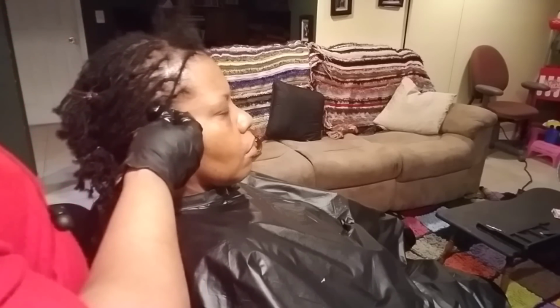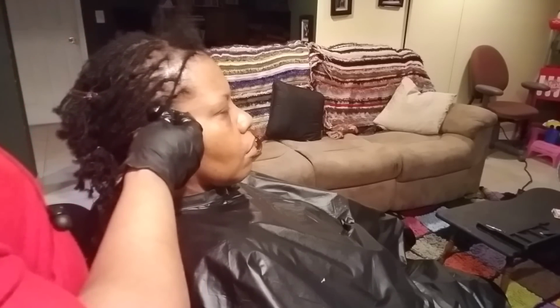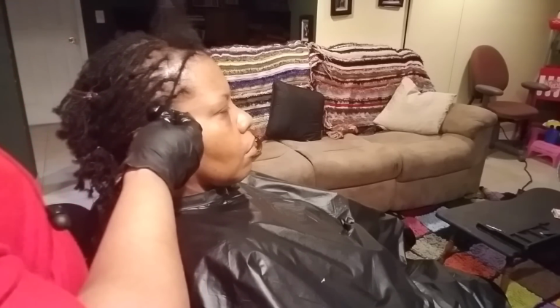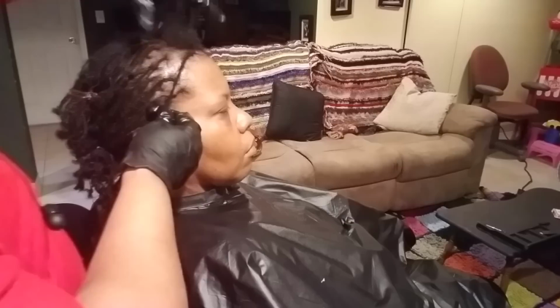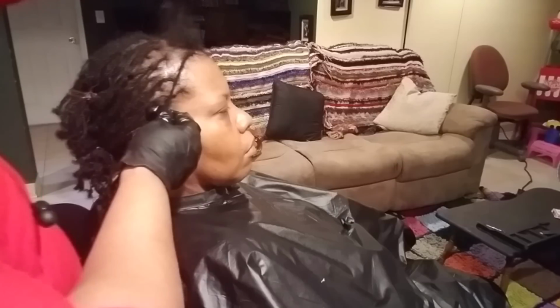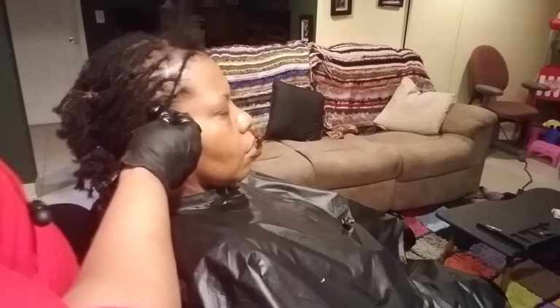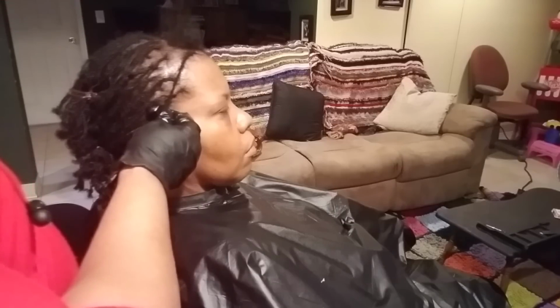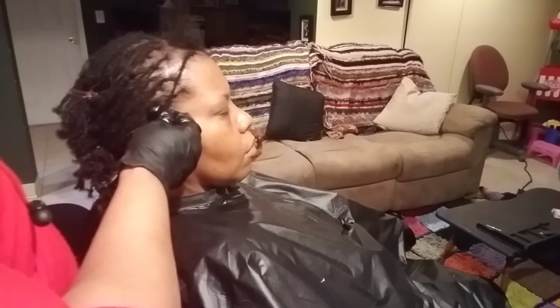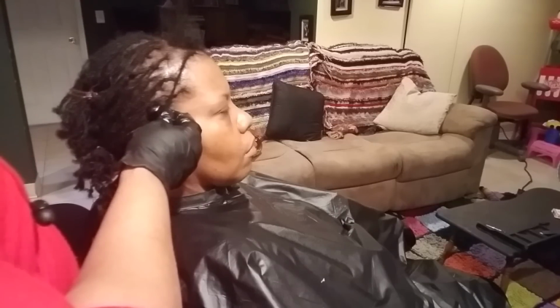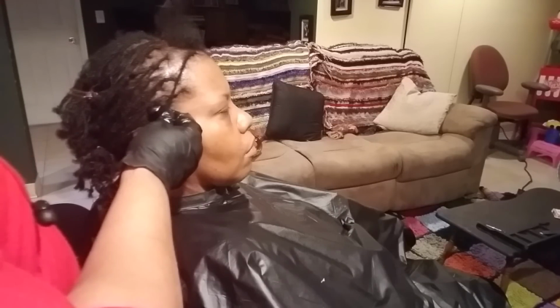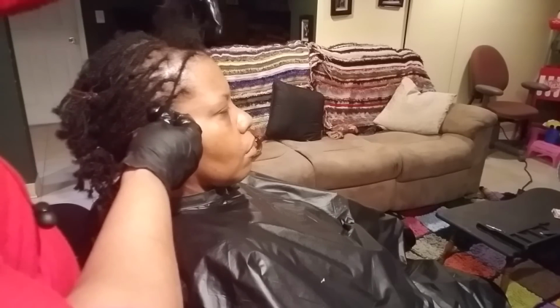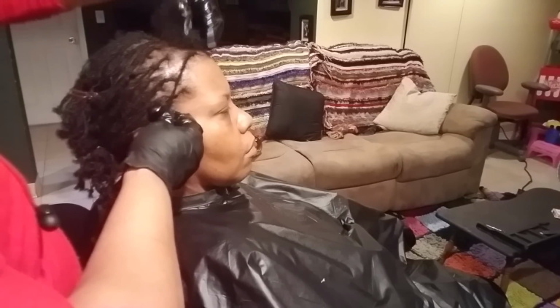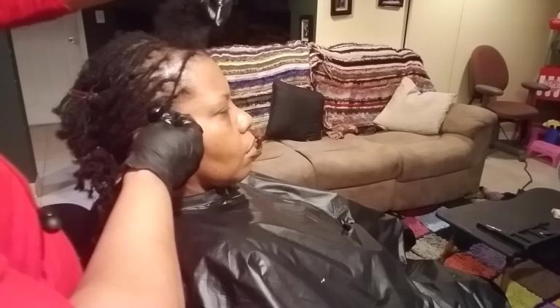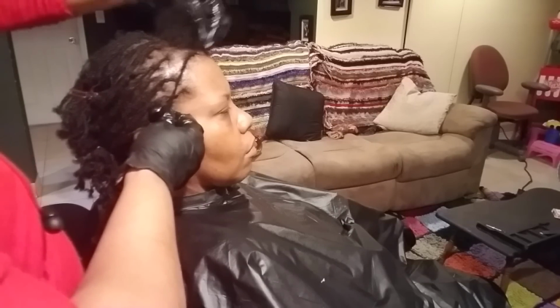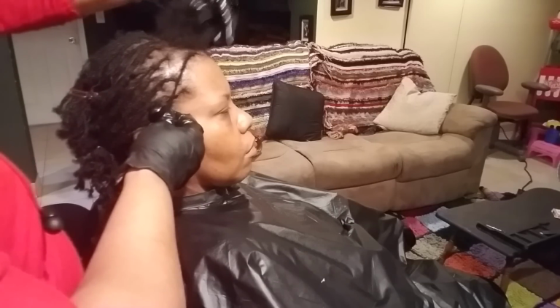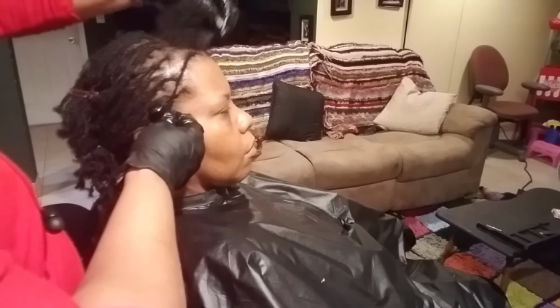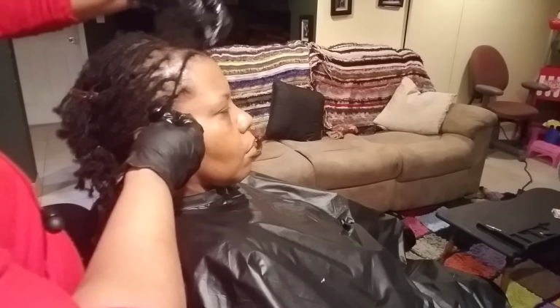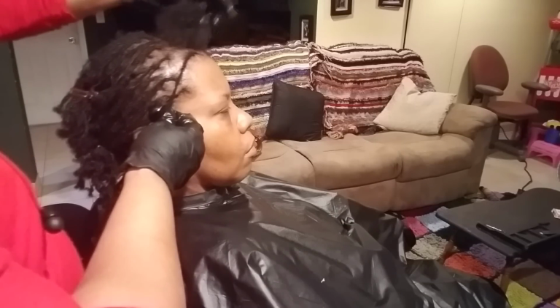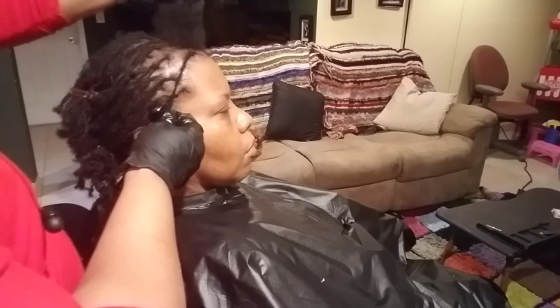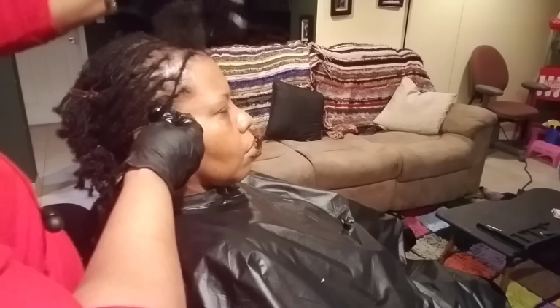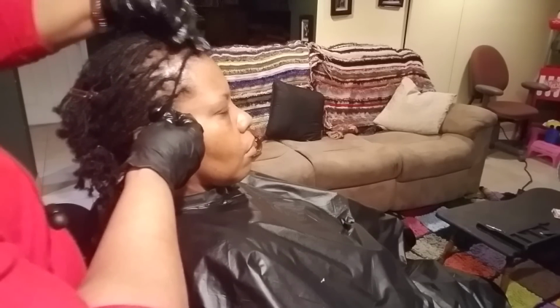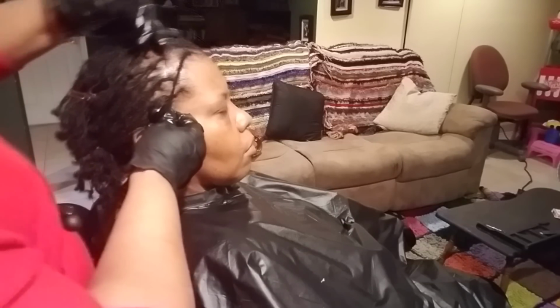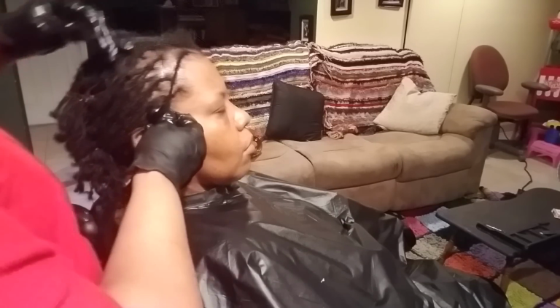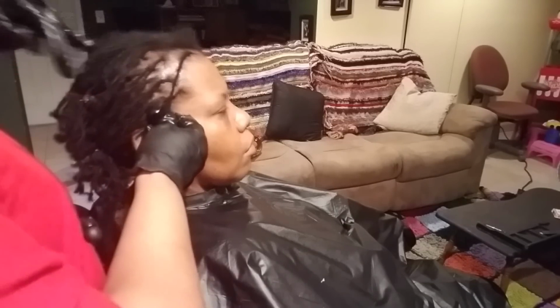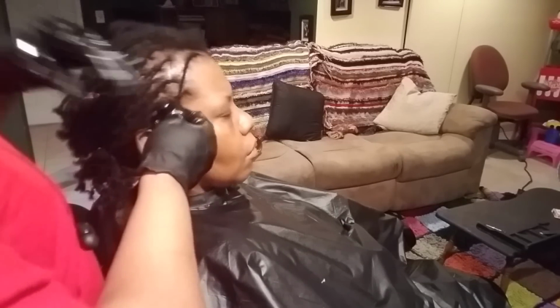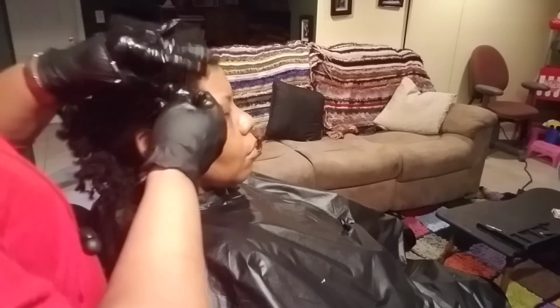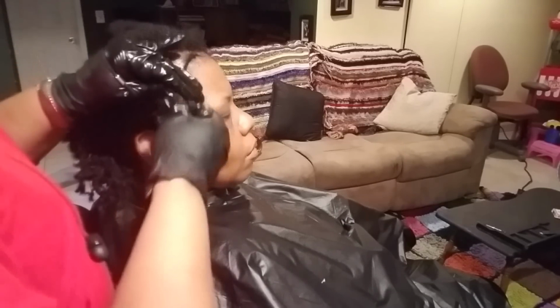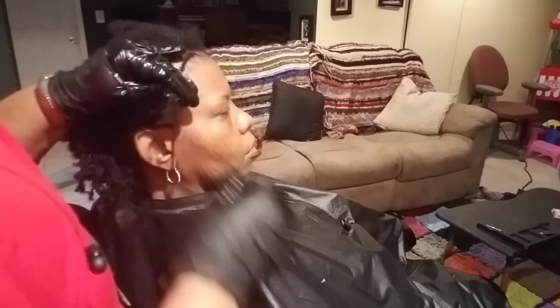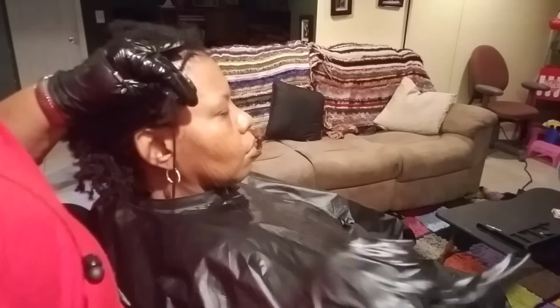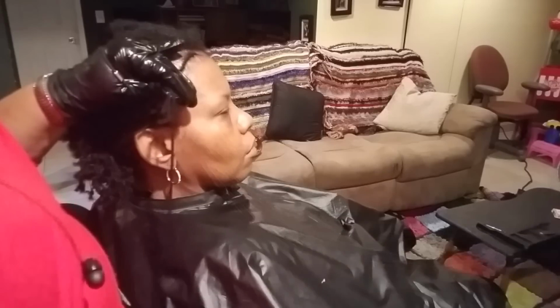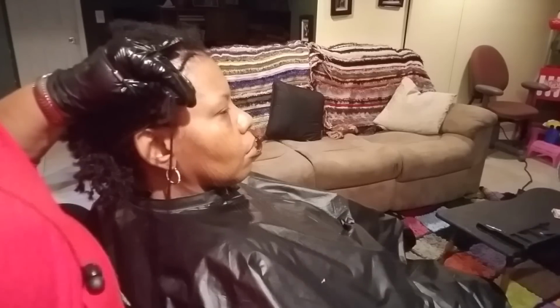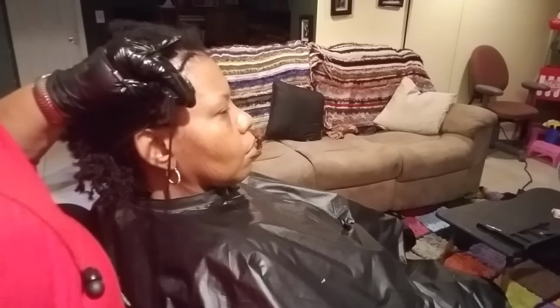It goes from this long length right there to all of this being really, really short. I just wanted to come back in there and let you see that.